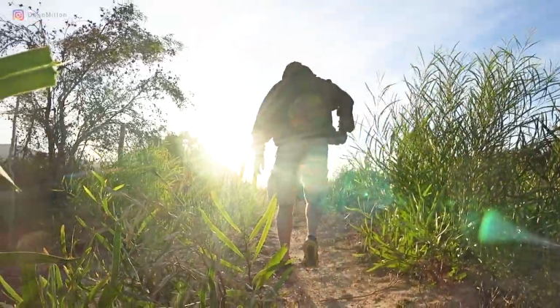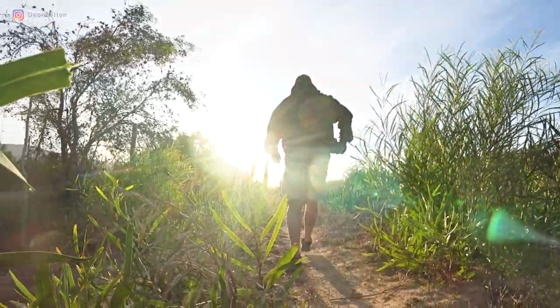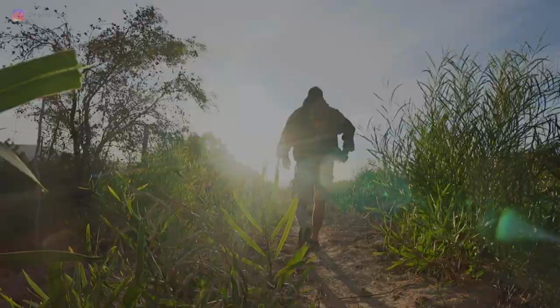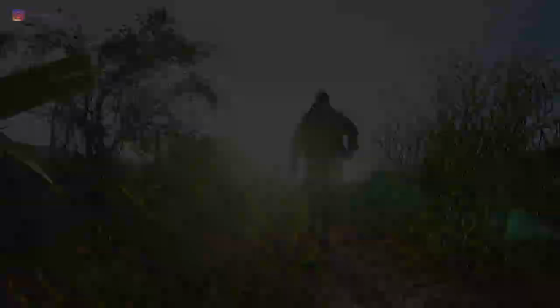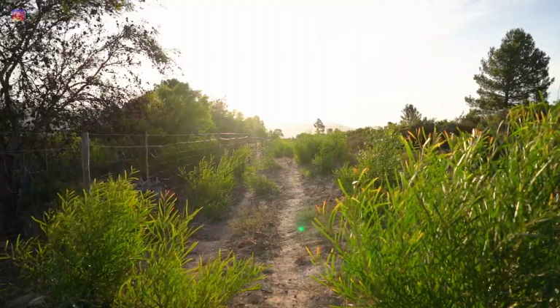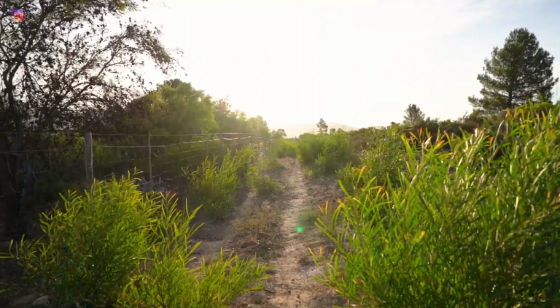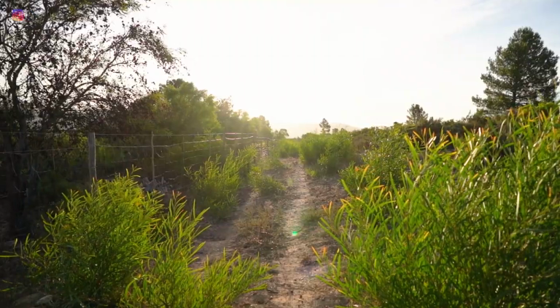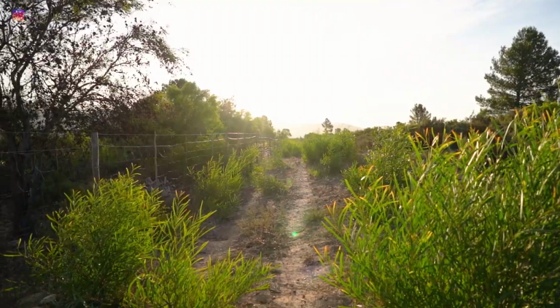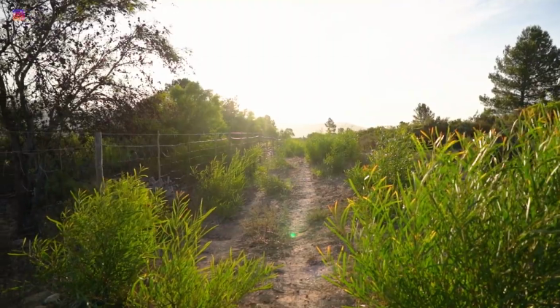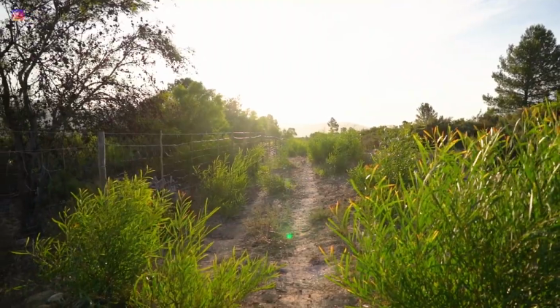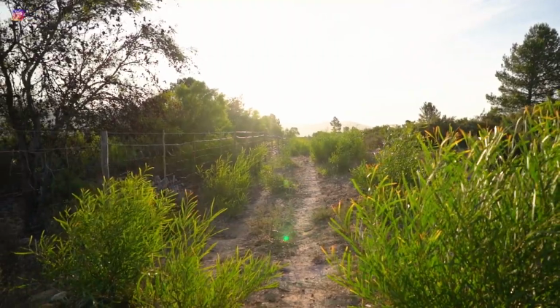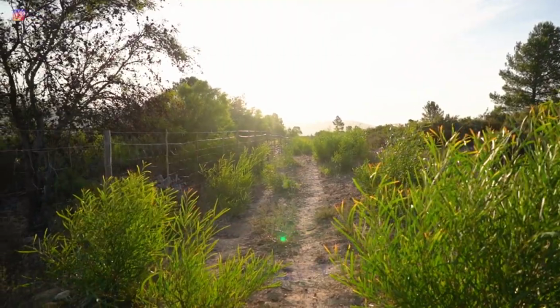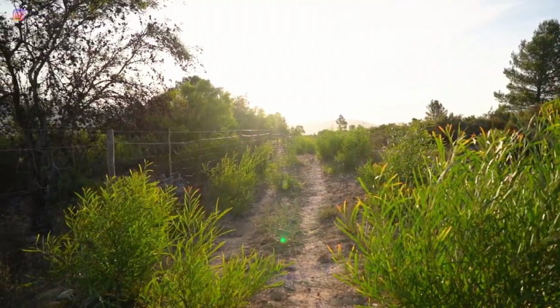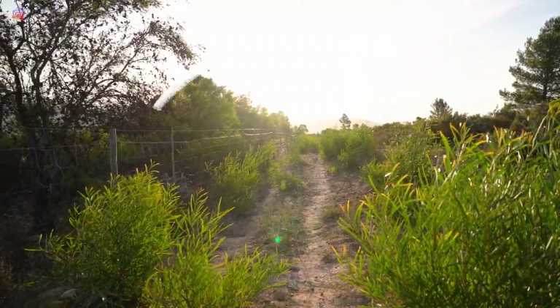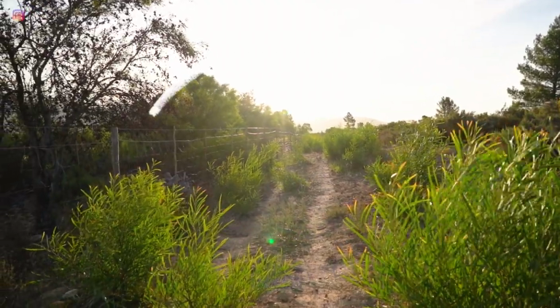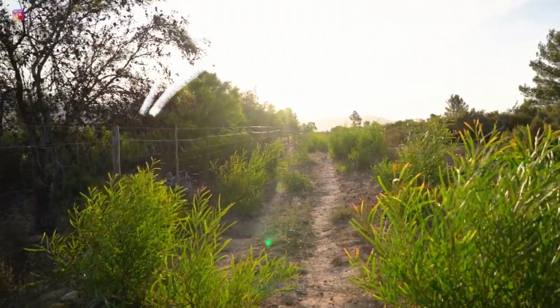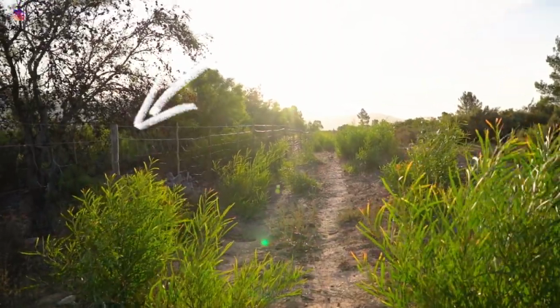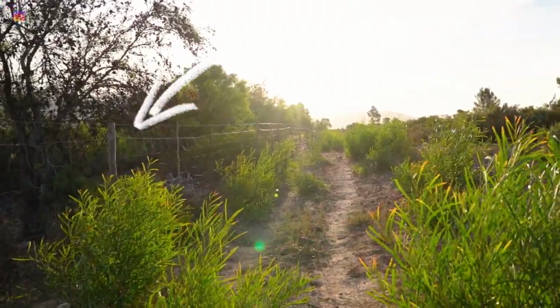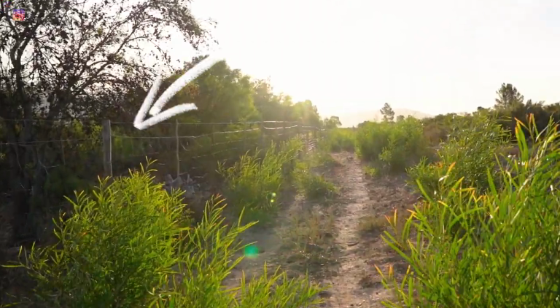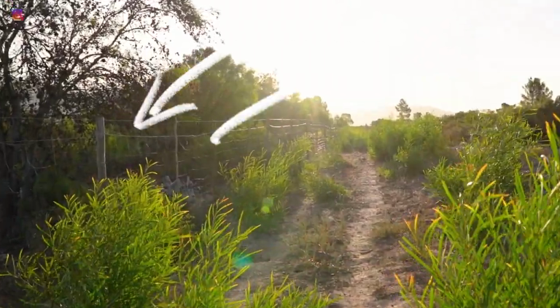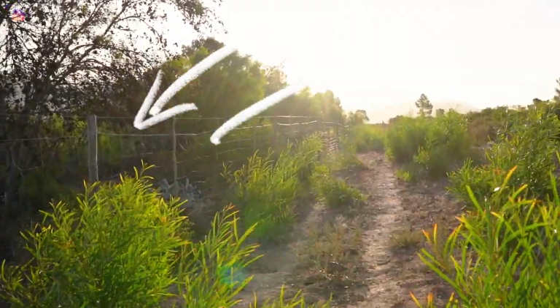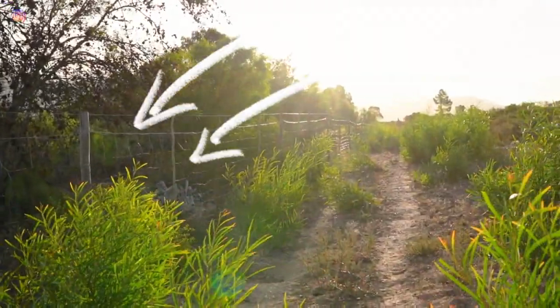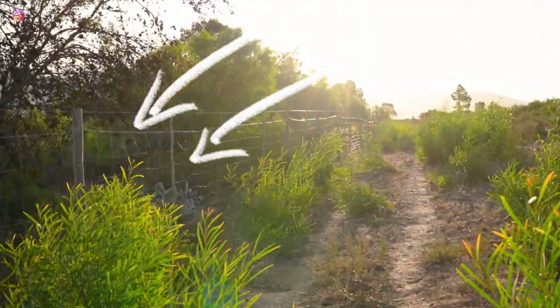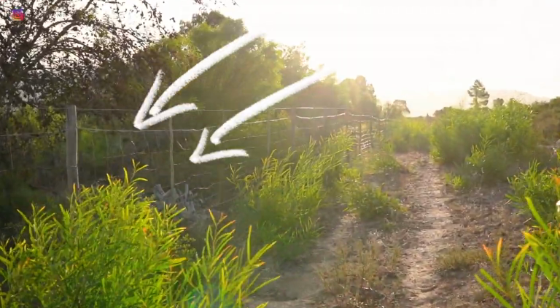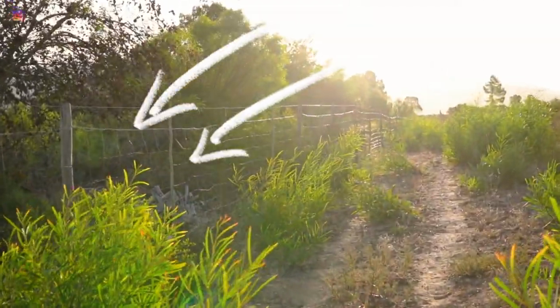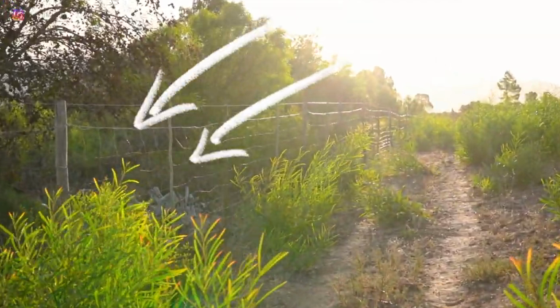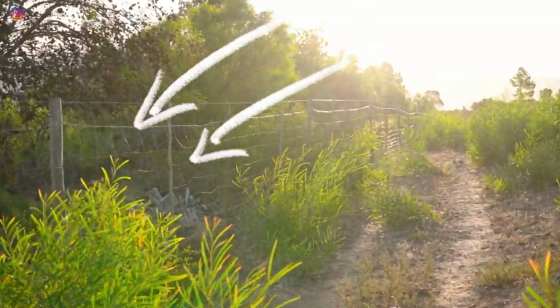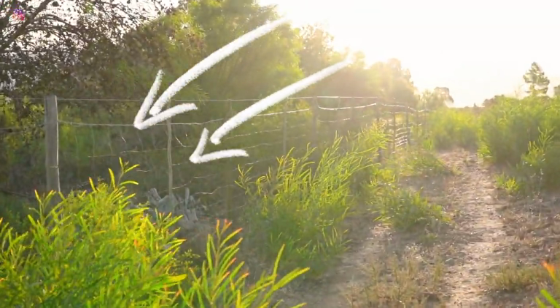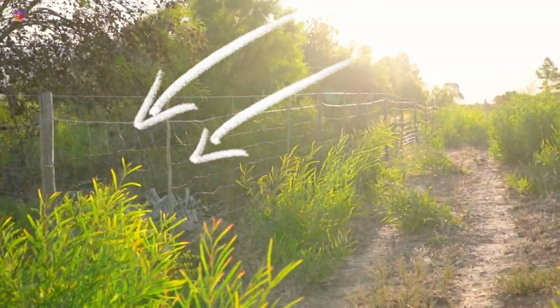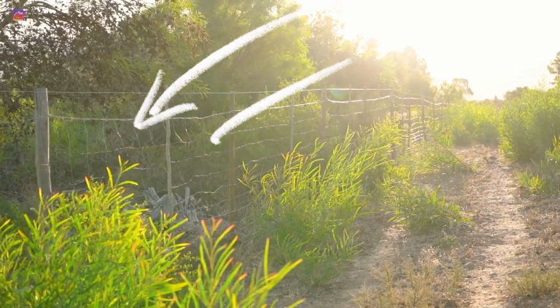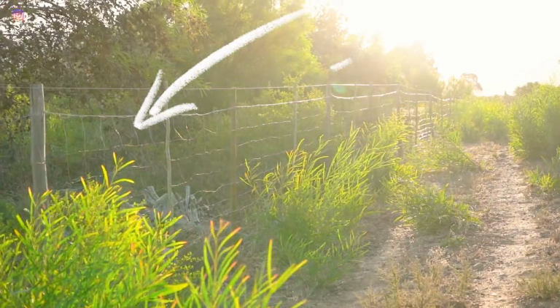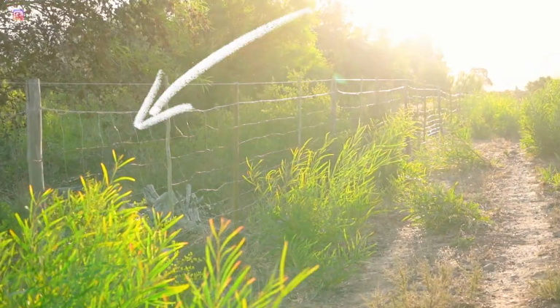So I see some reflection off of this fence wire, so while I still have a little bit of sunlight, let me try this.